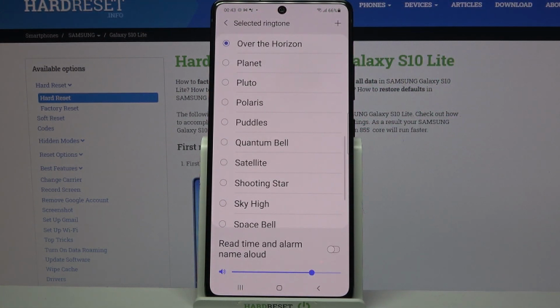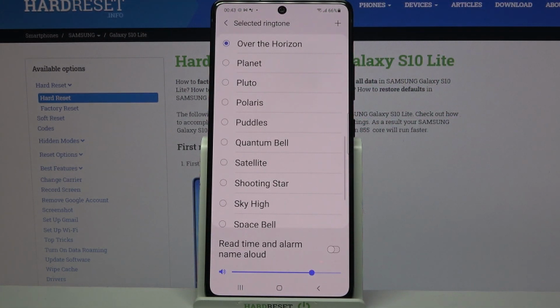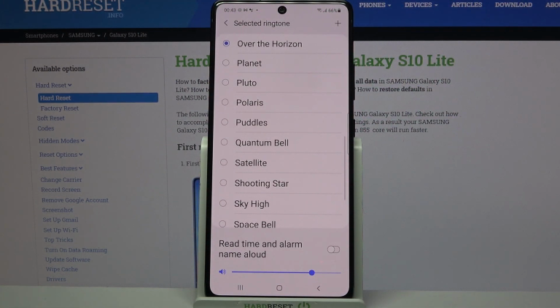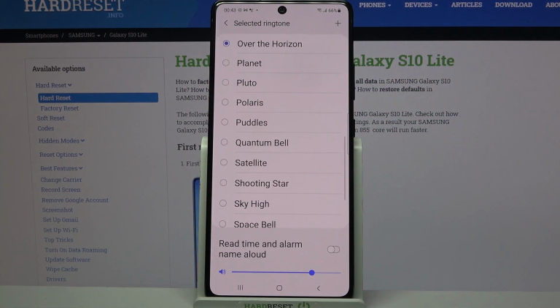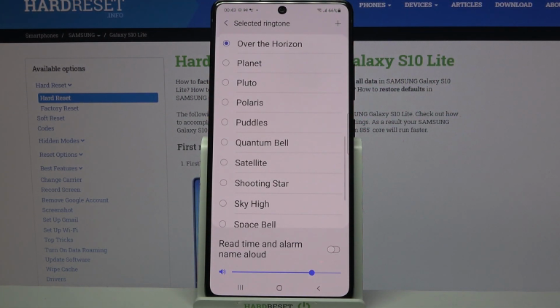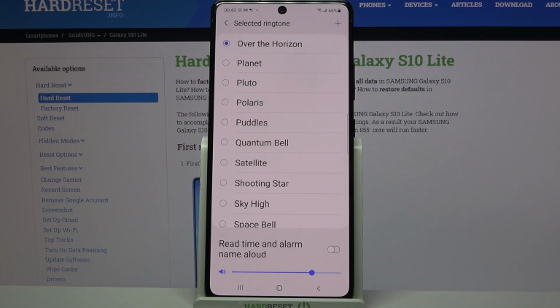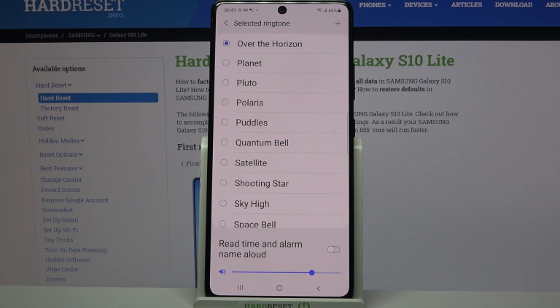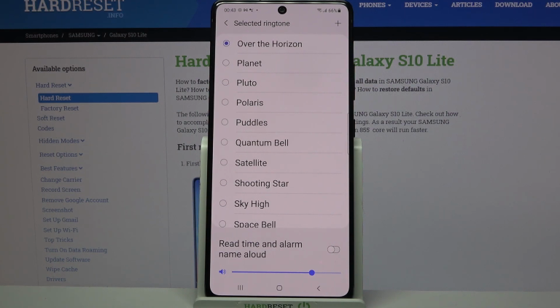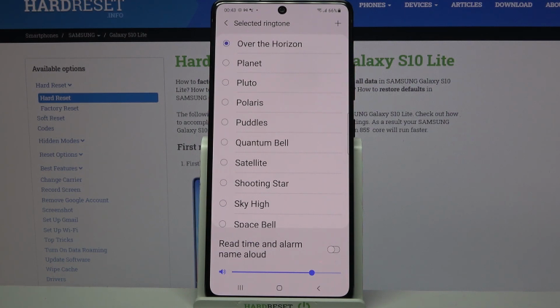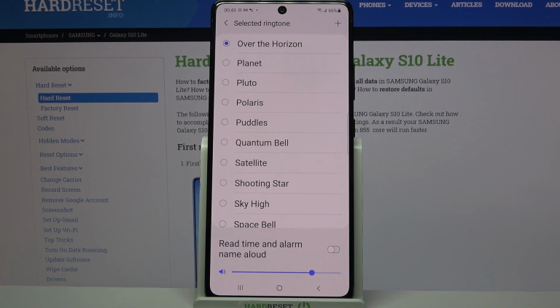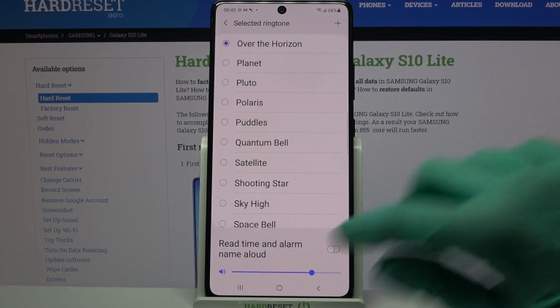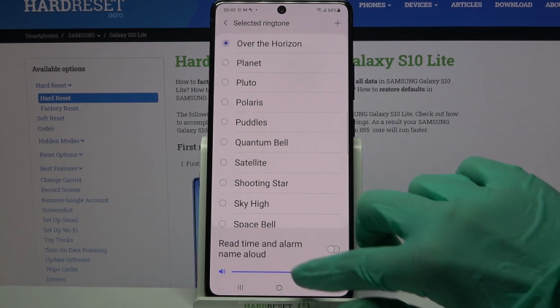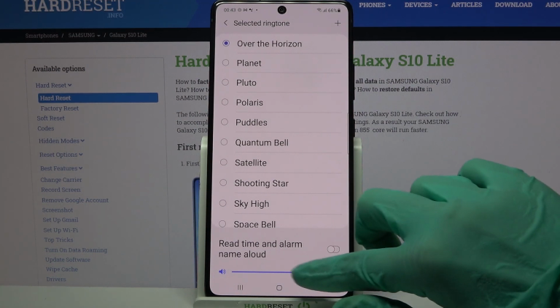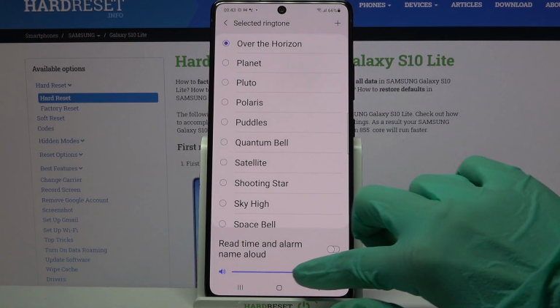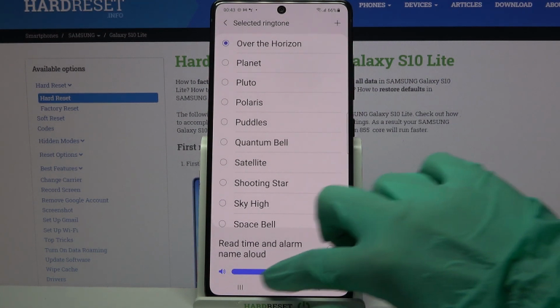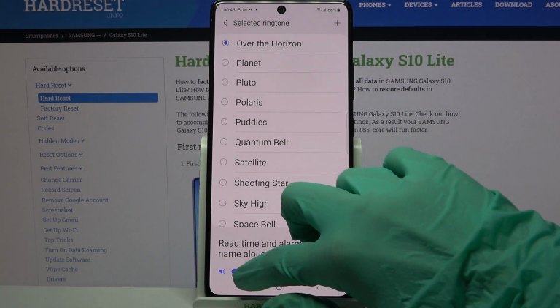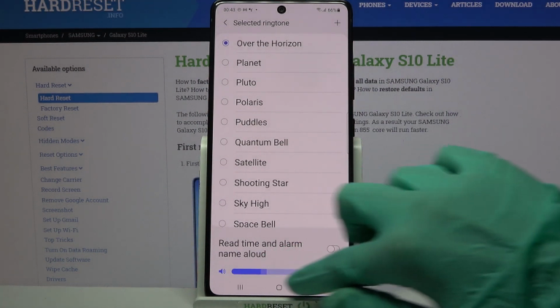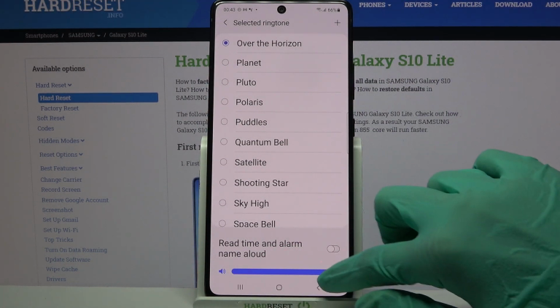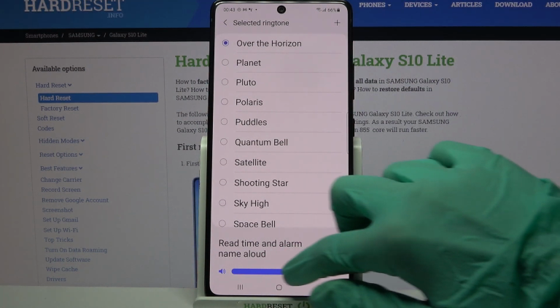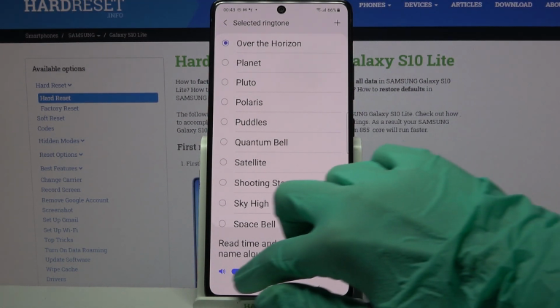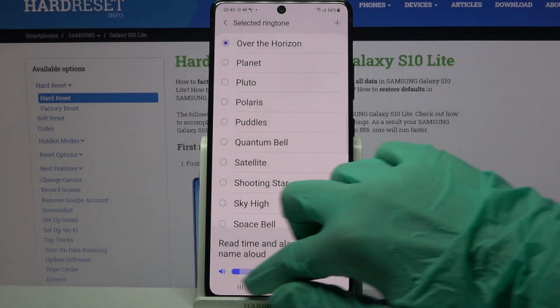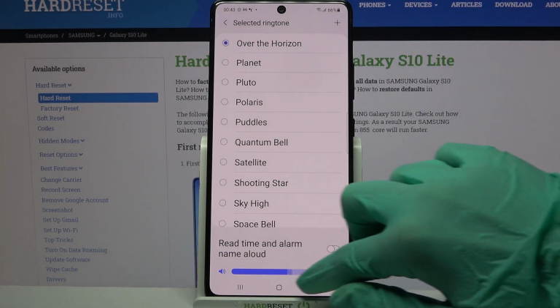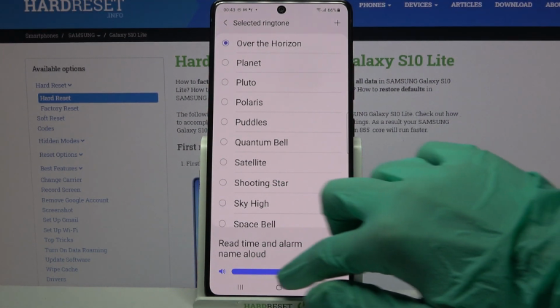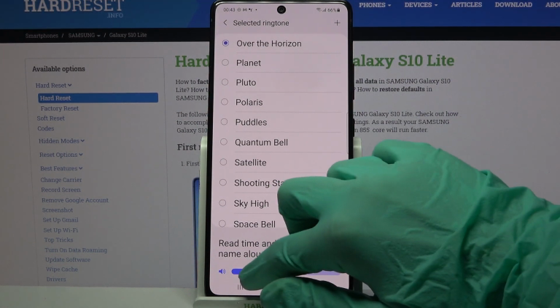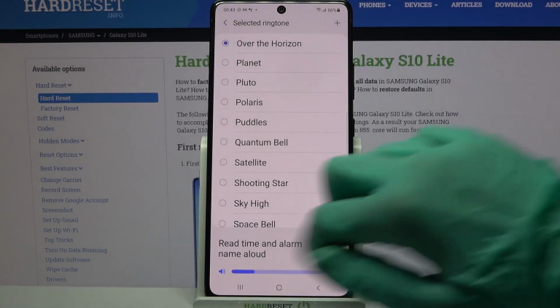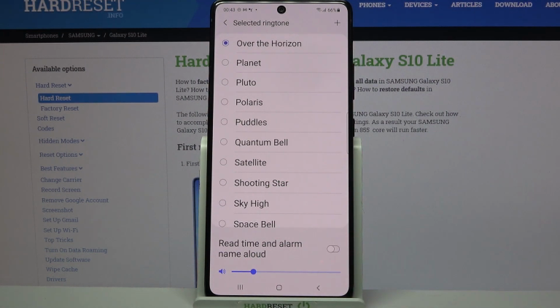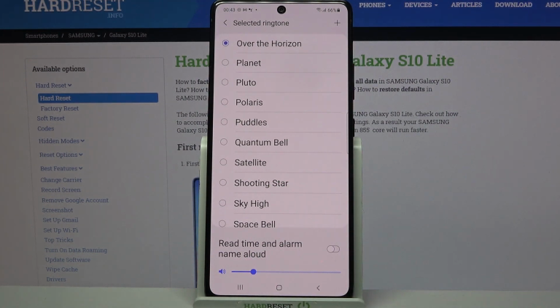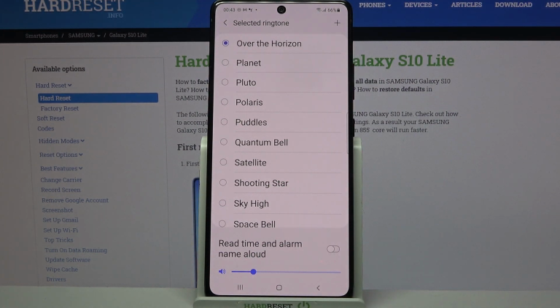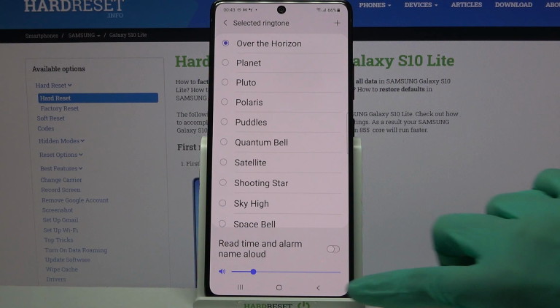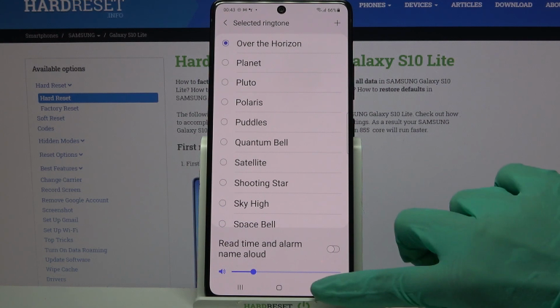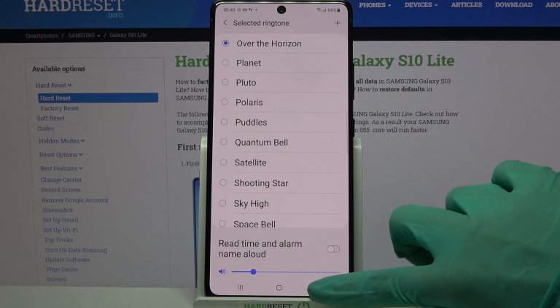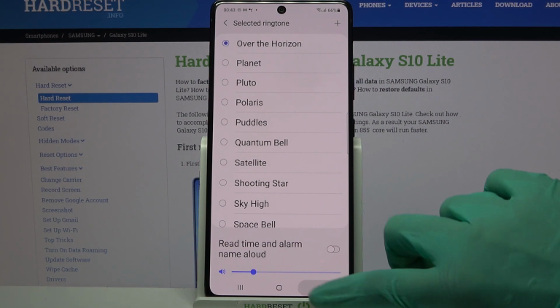If you want to adjust the volume of your alarm, just swipe left or right on the slider over here. When you're done, go back.